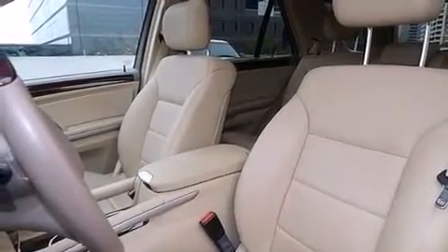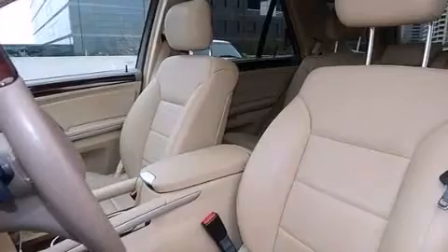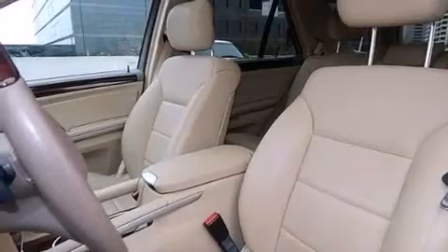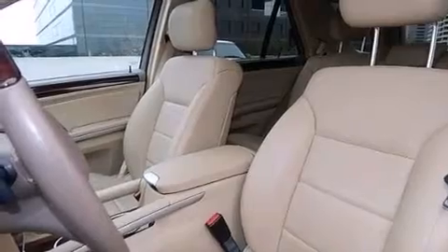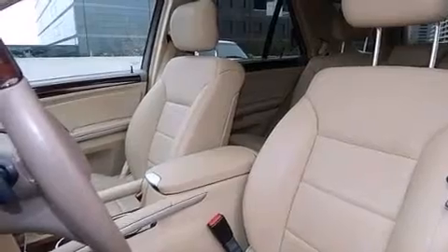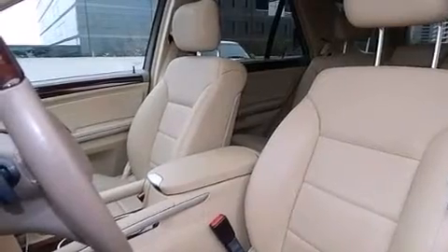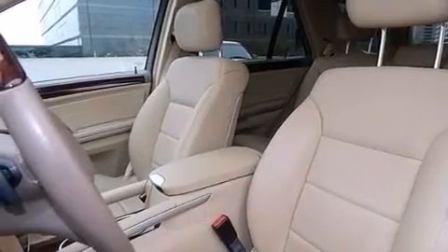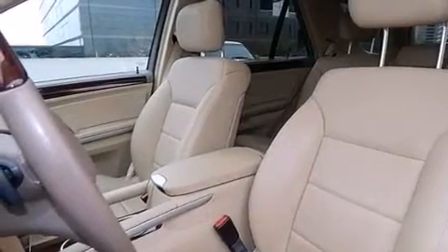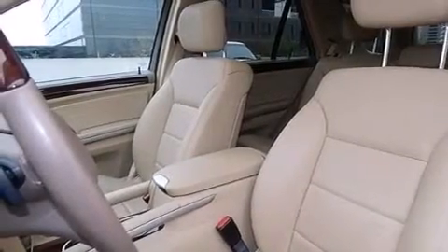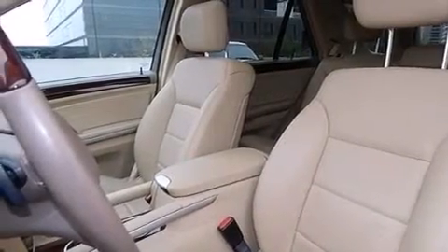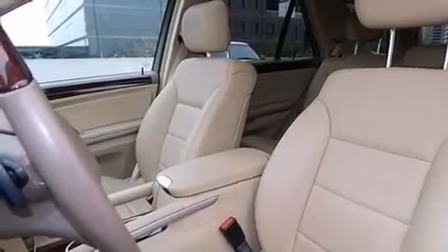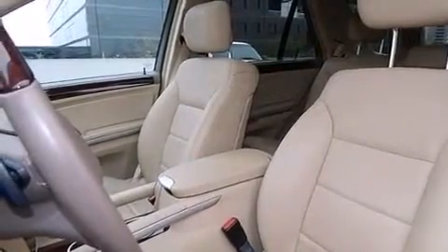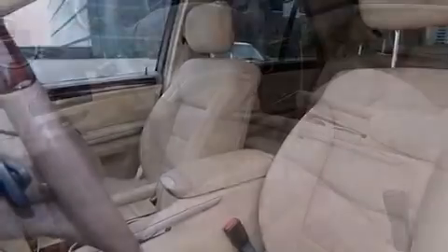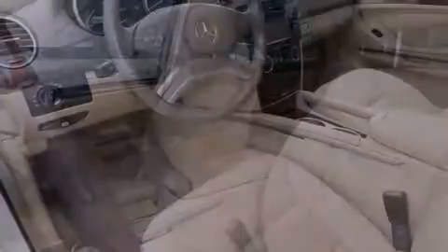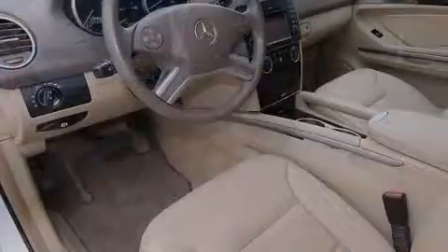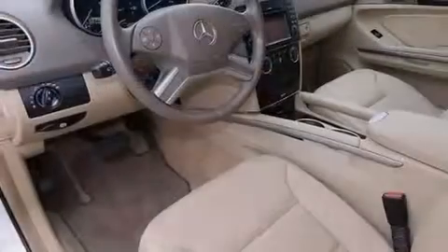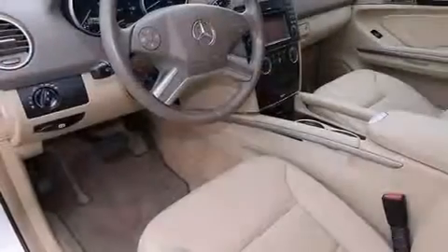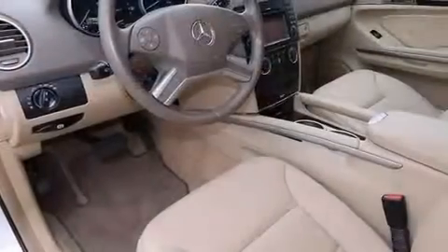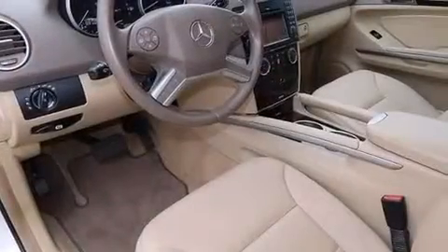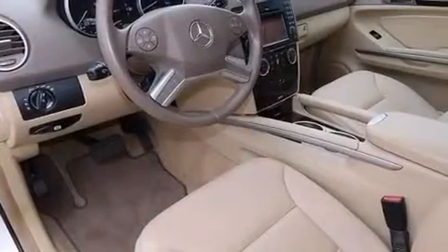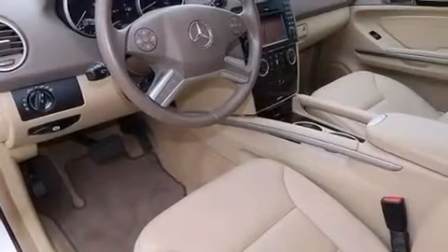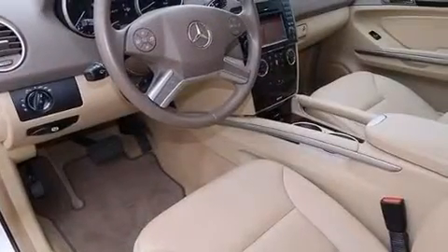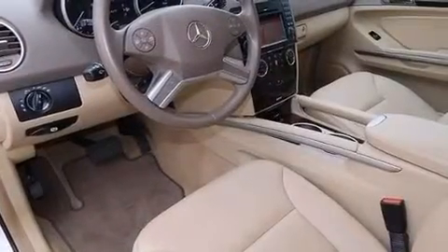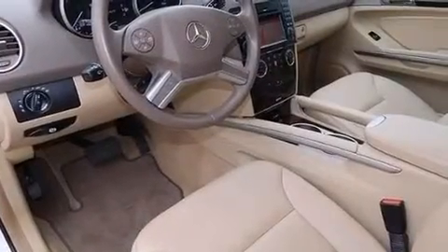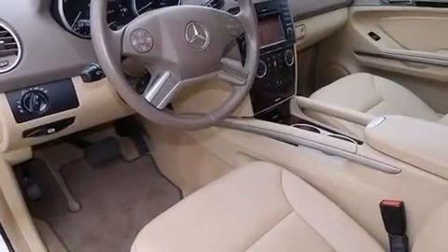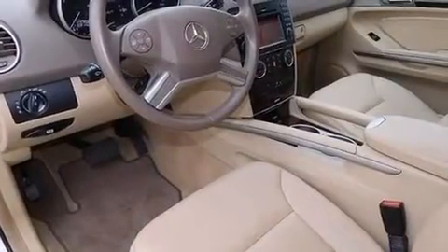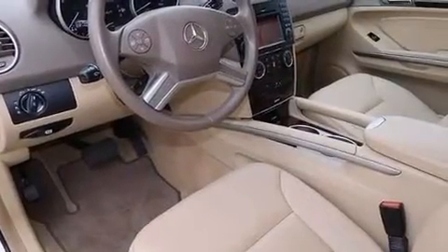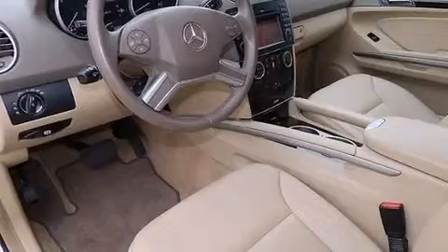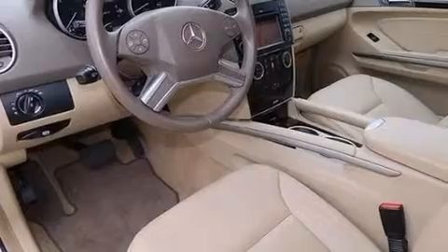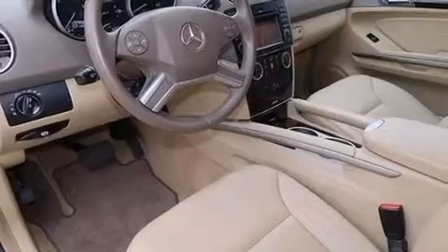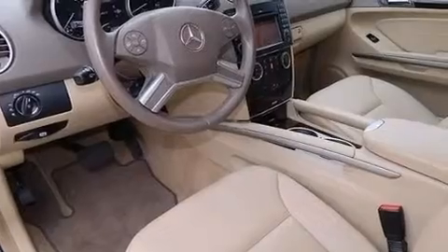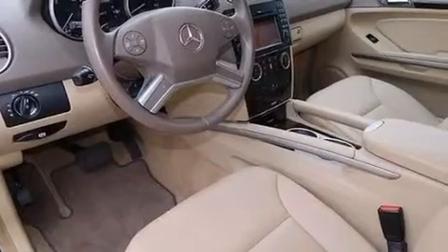Traction control and stability control systems, aluminum wheels, and blind spot assist.